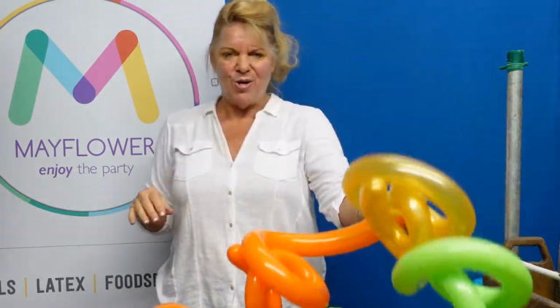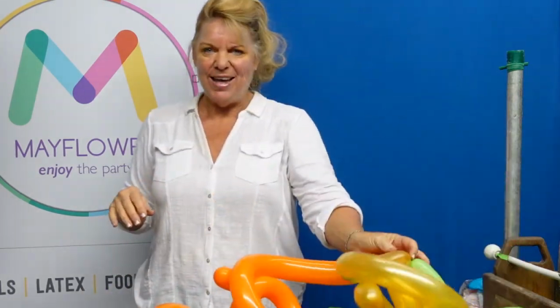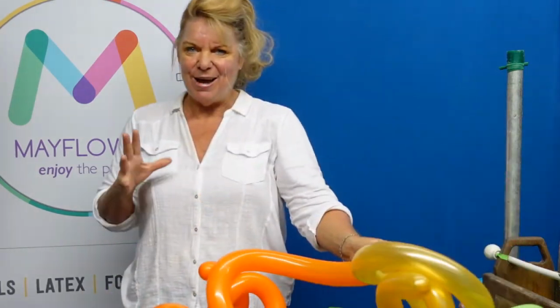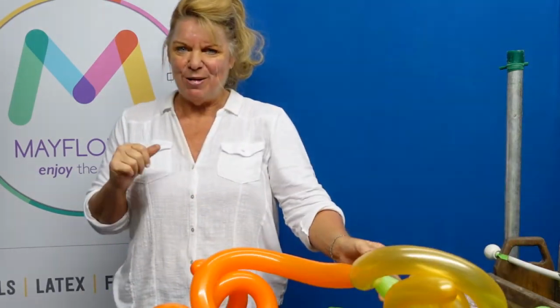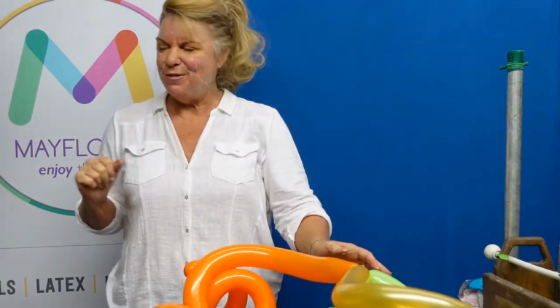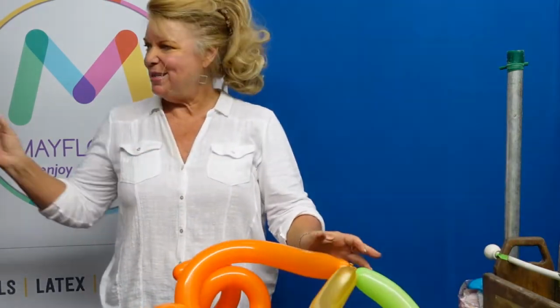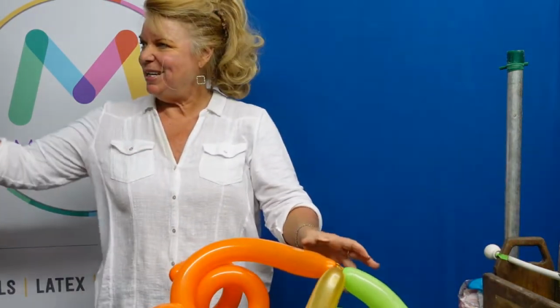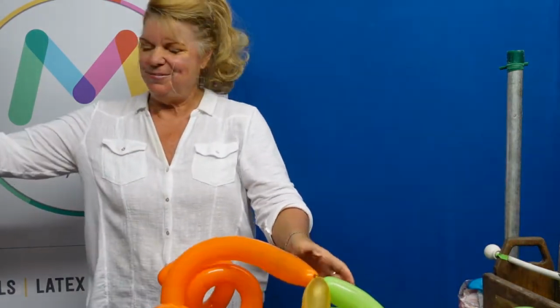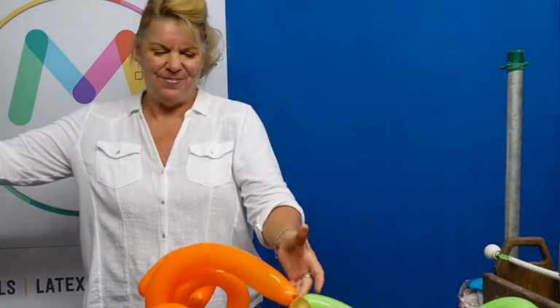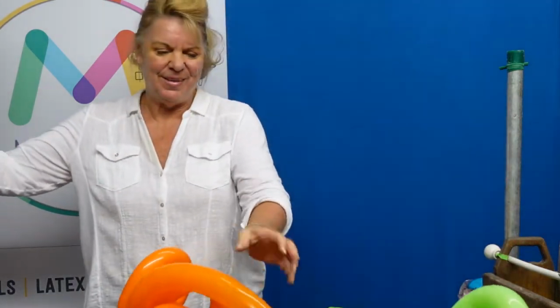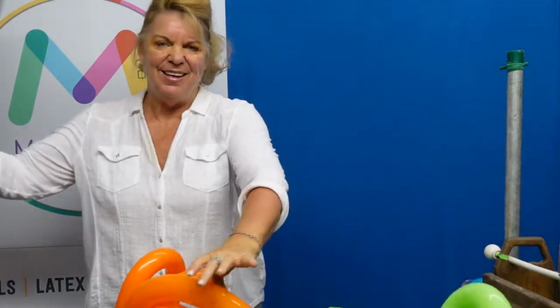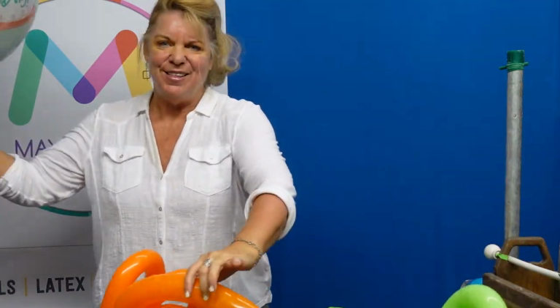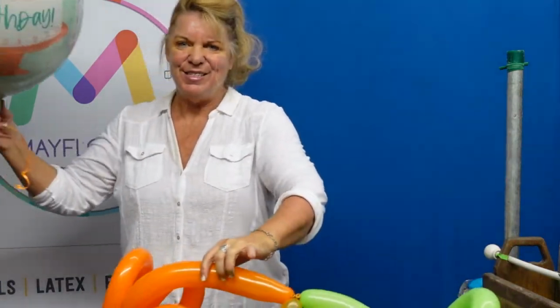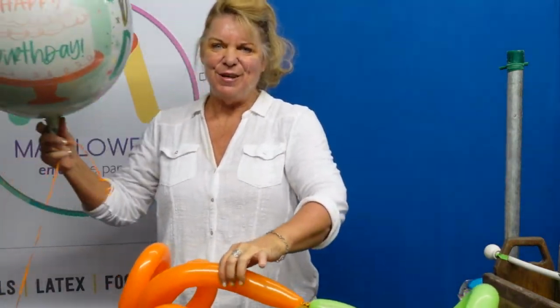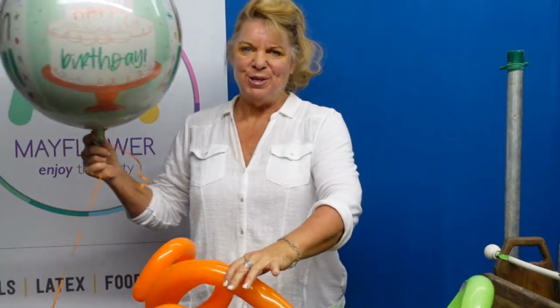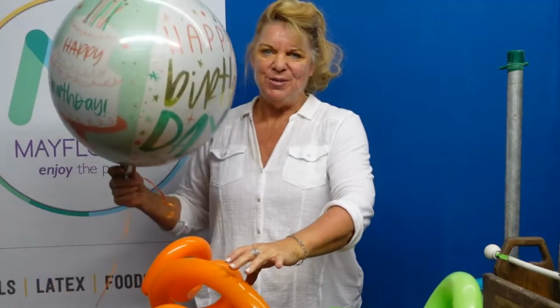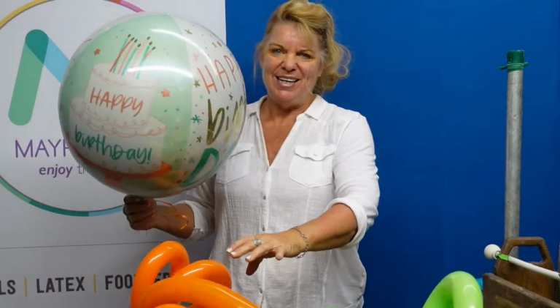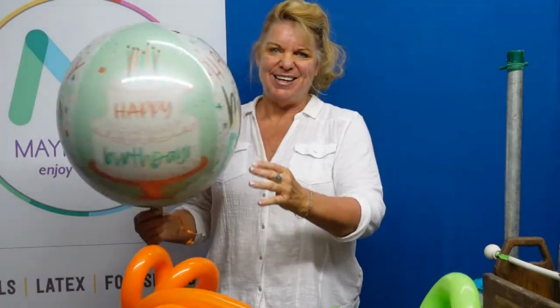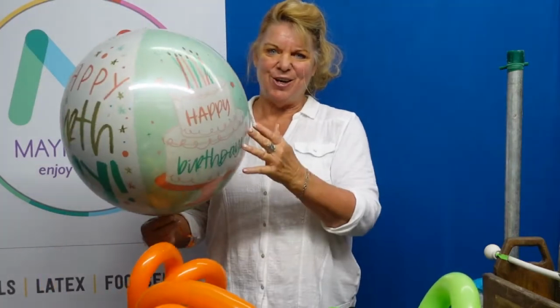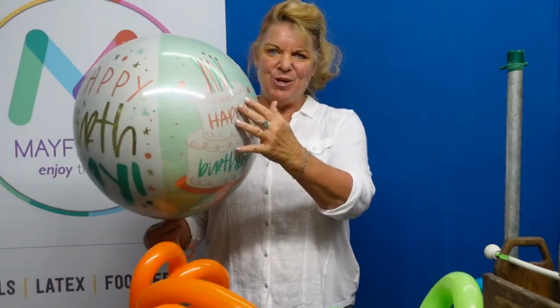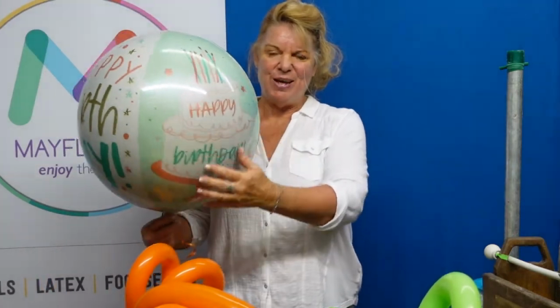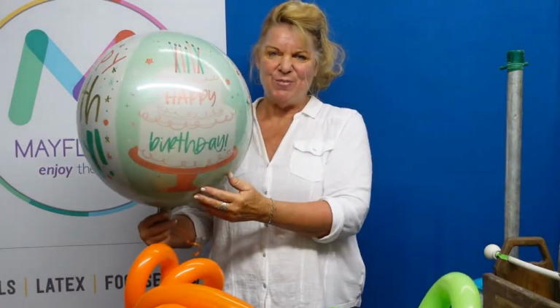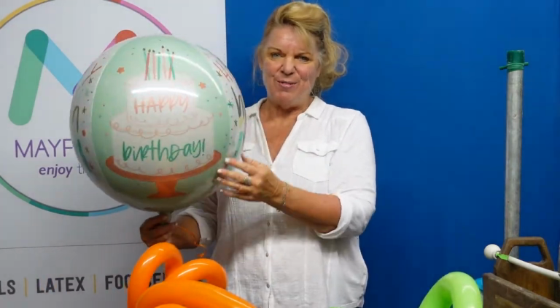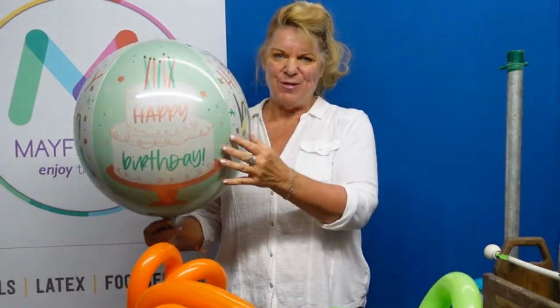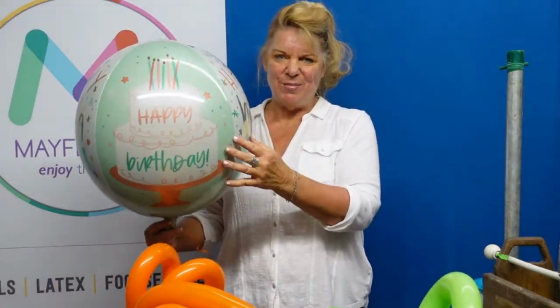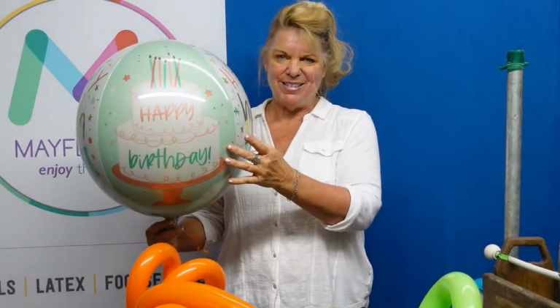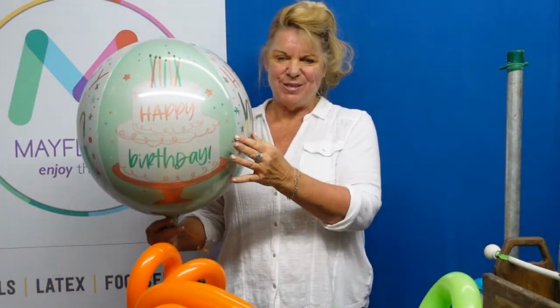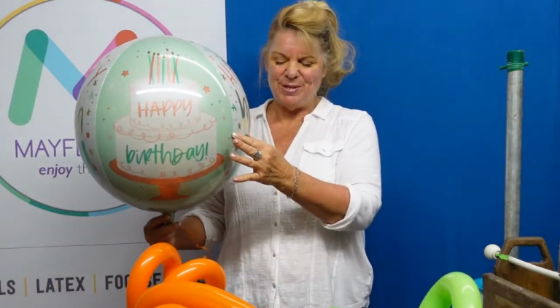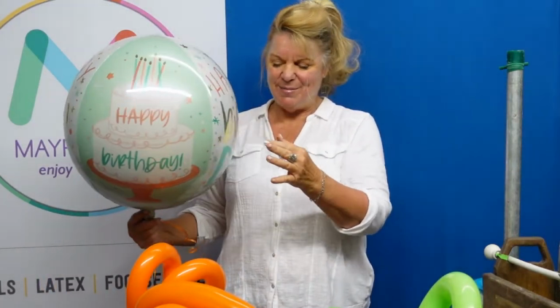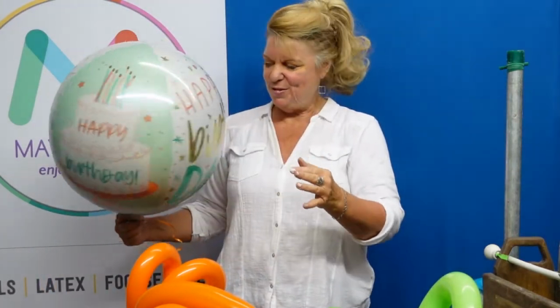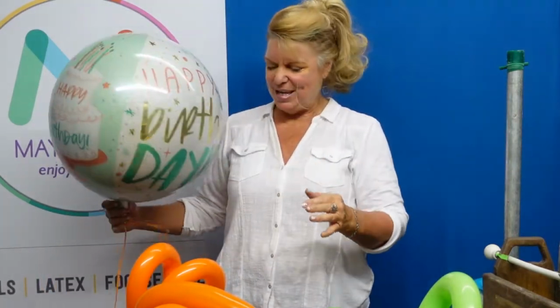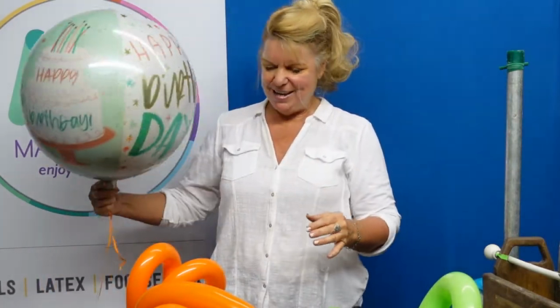Okay, now we're ready for assembly. This is a fun balloon — it could go in your bakery department if you want, because it resembles a beautiful cake.